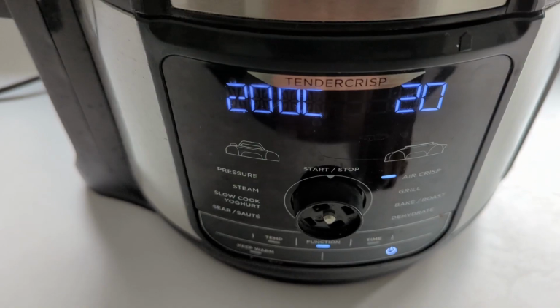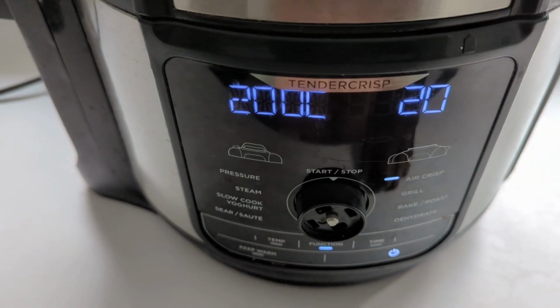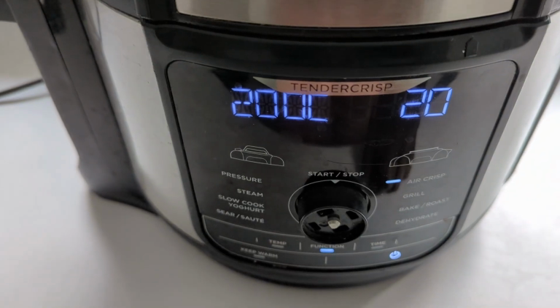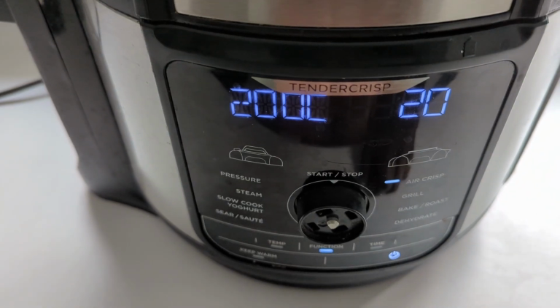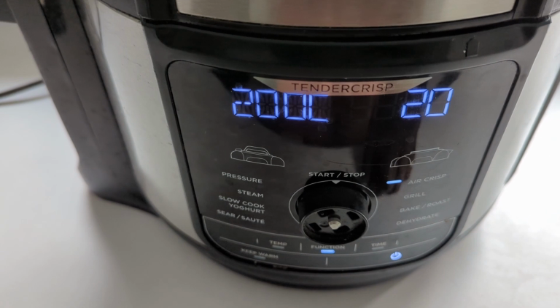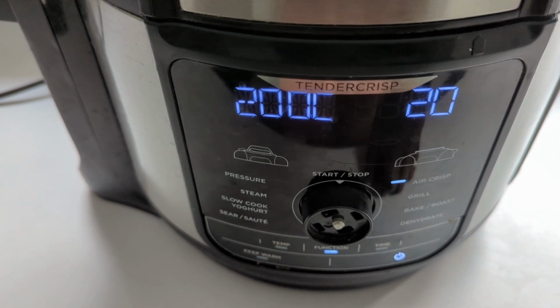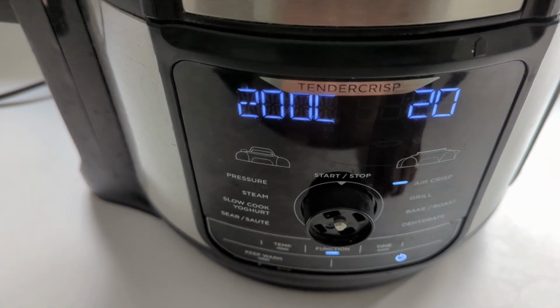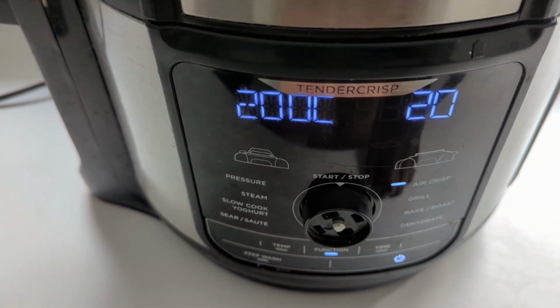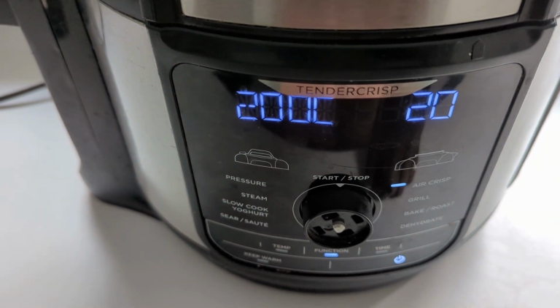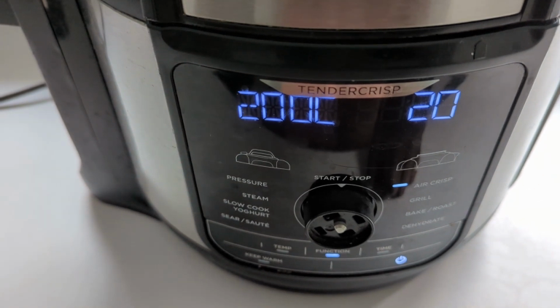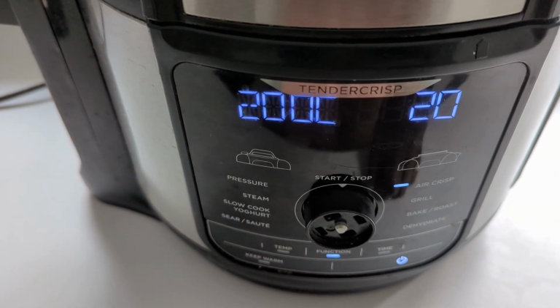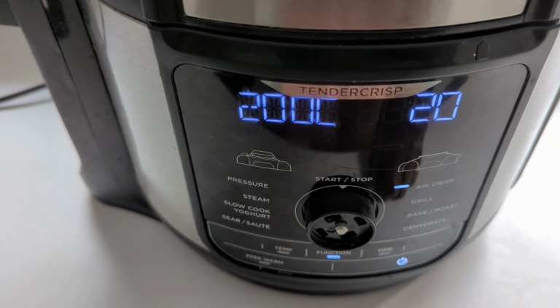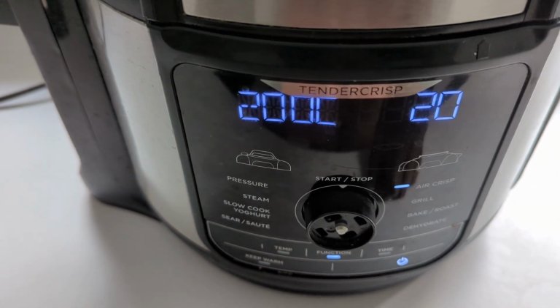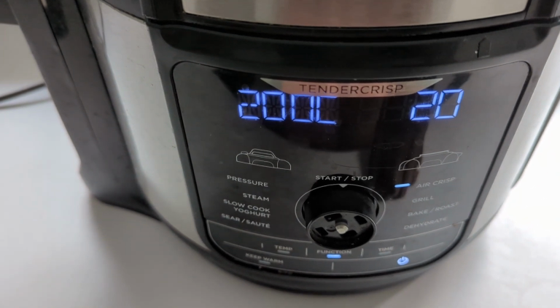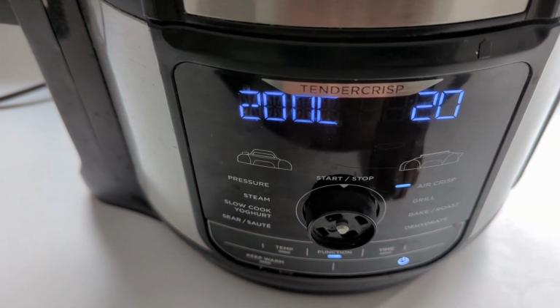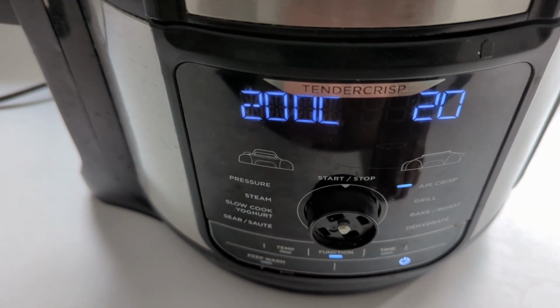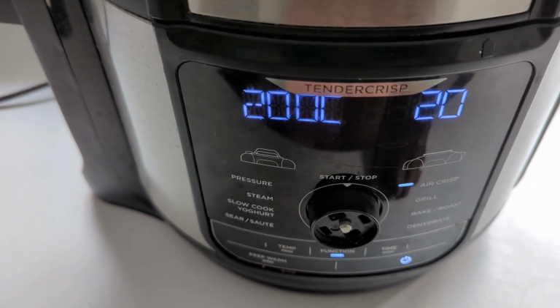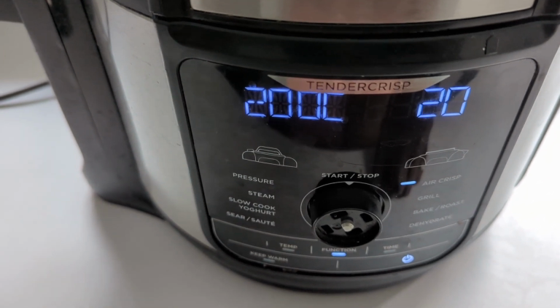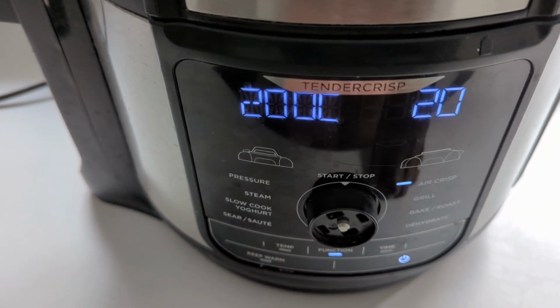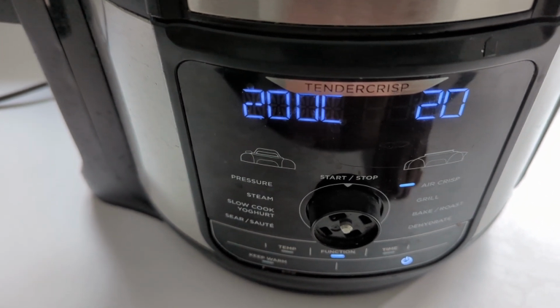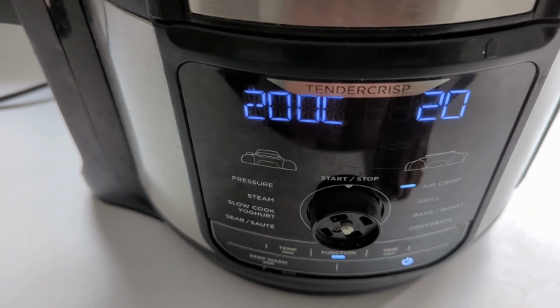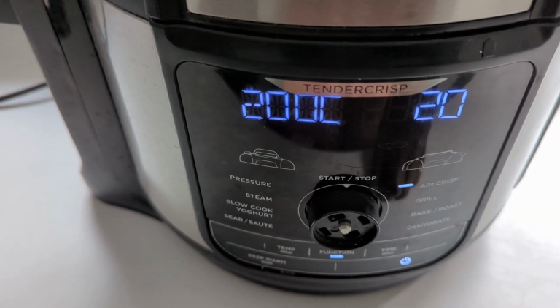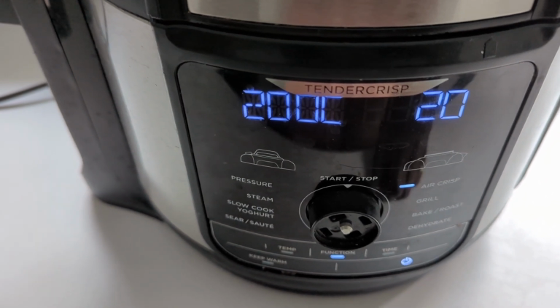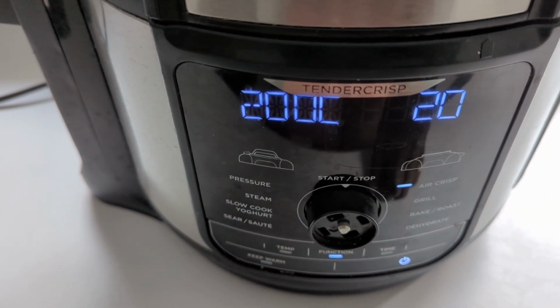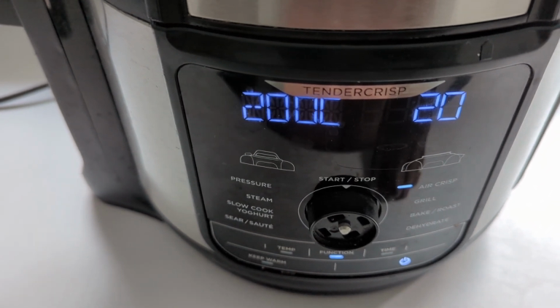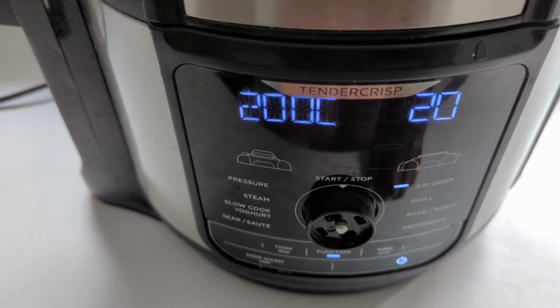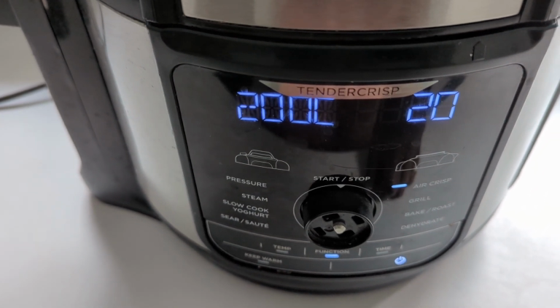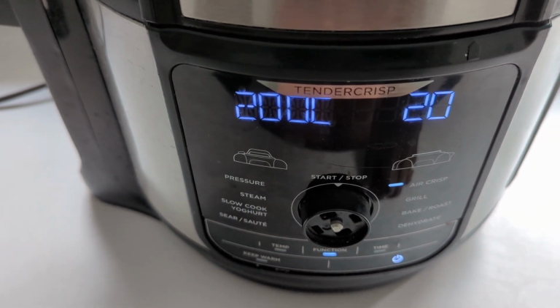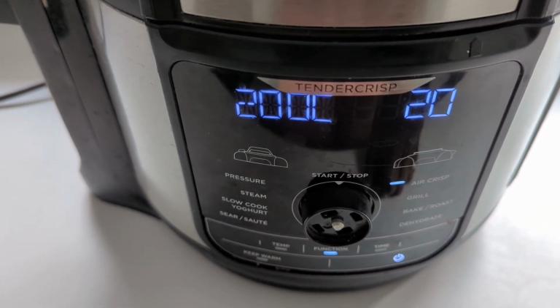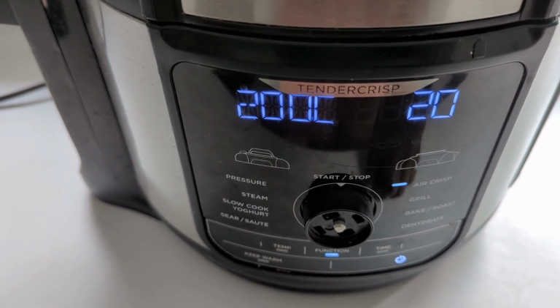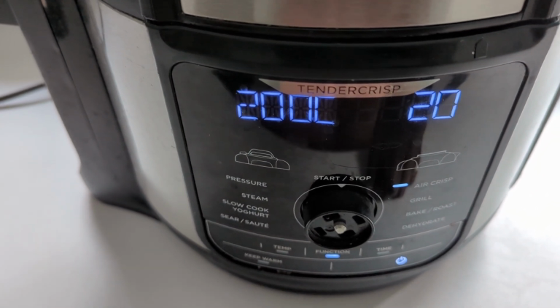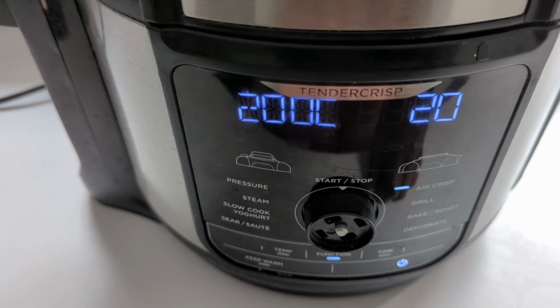Preheat your air fryer at 360 degrees Fahrenheit — that's approximately 180 degrees Celsius.